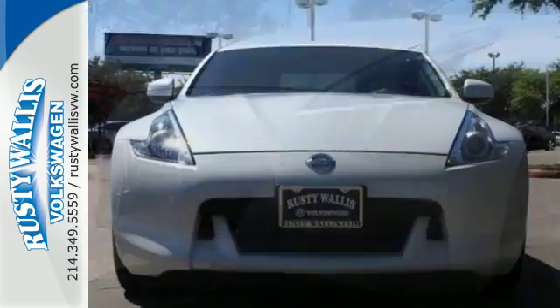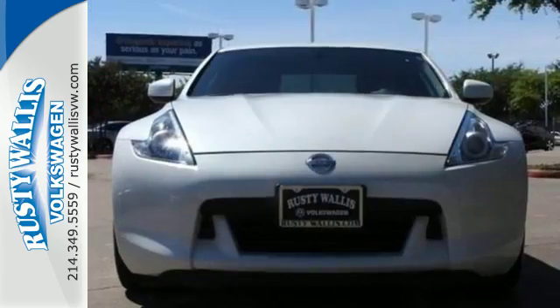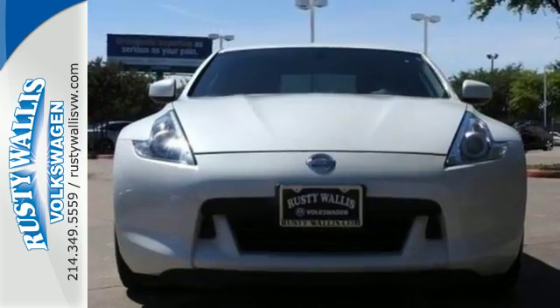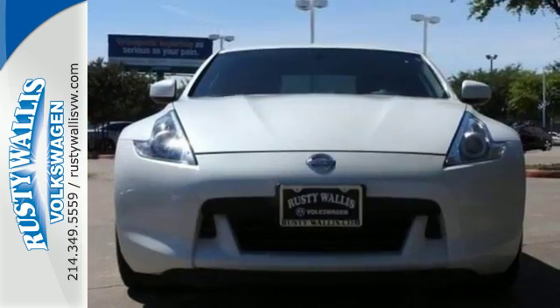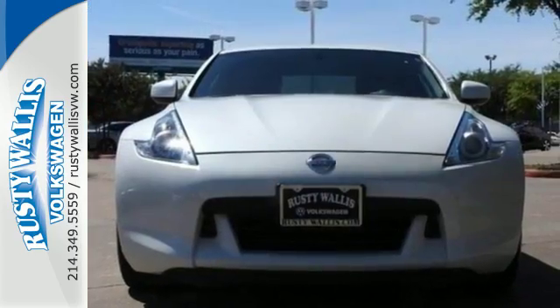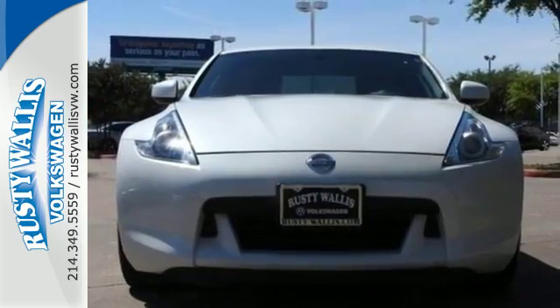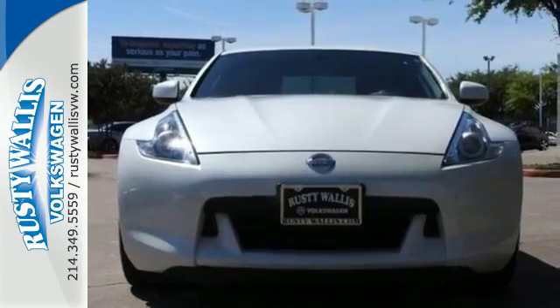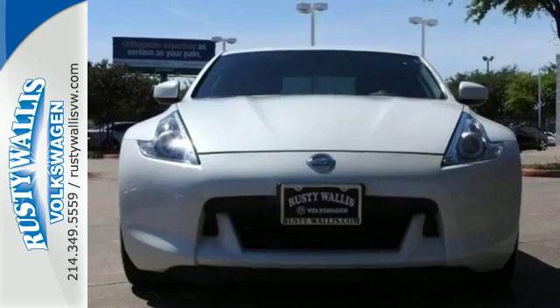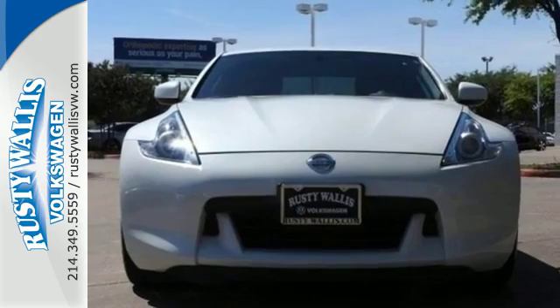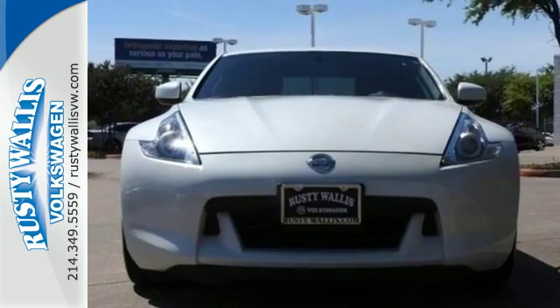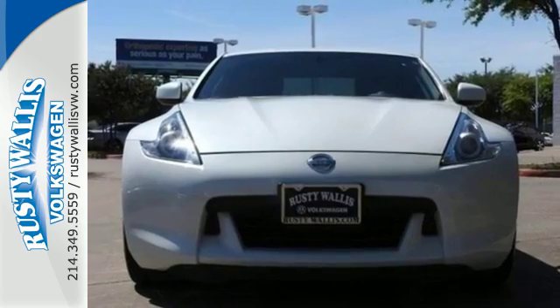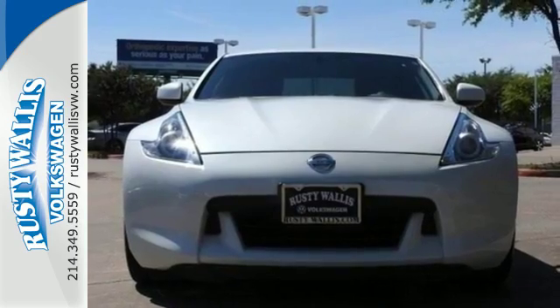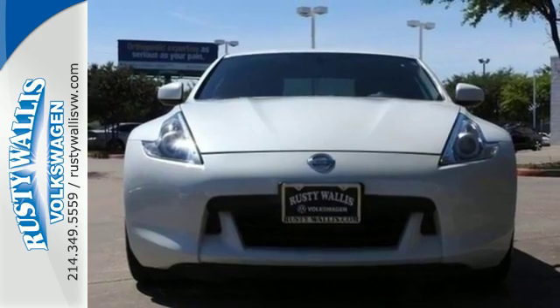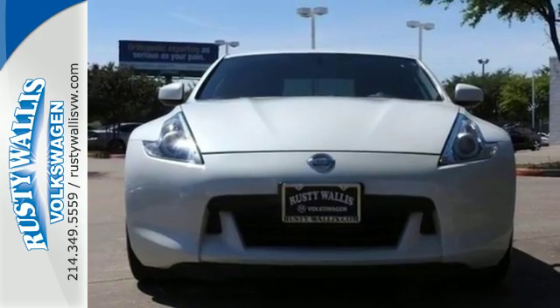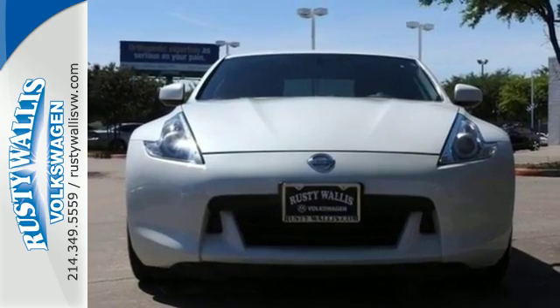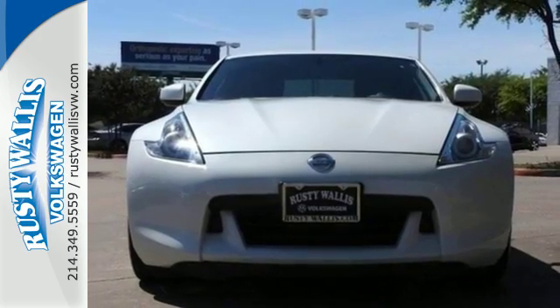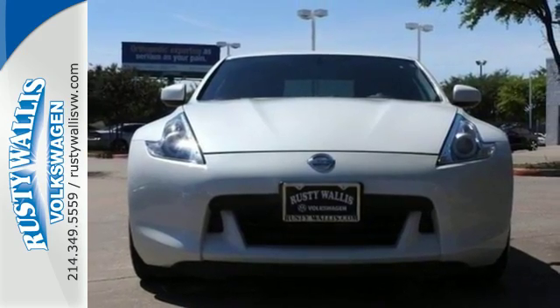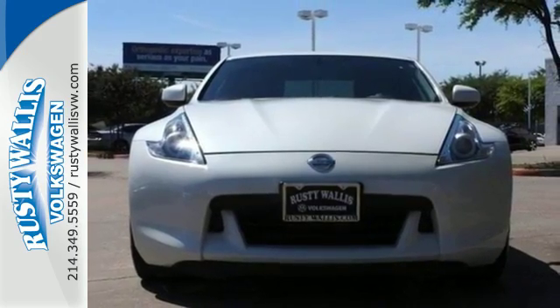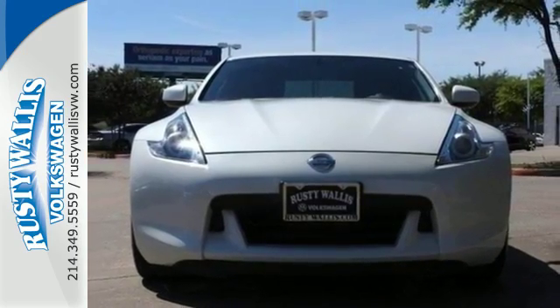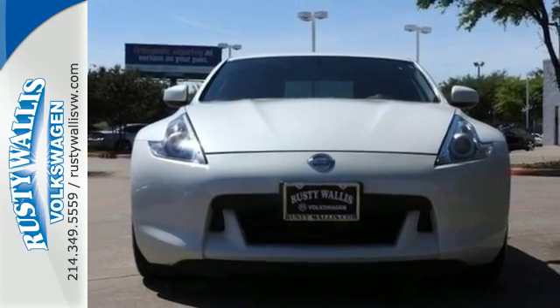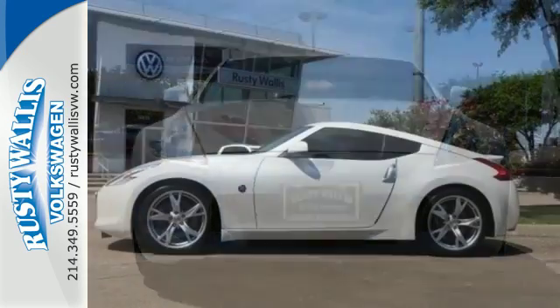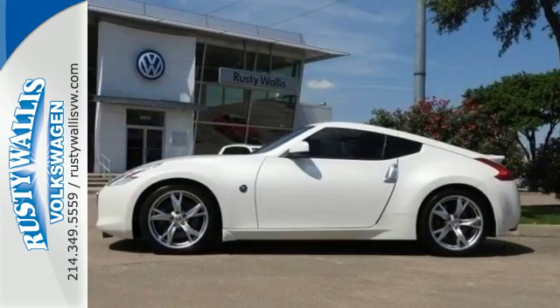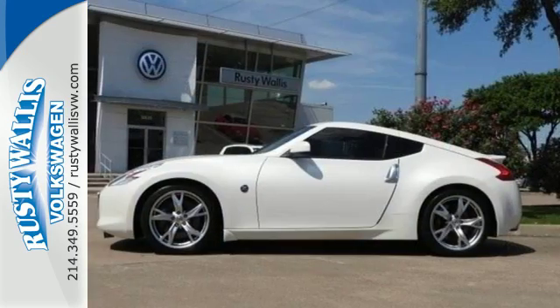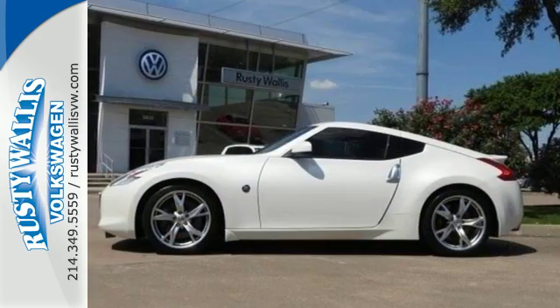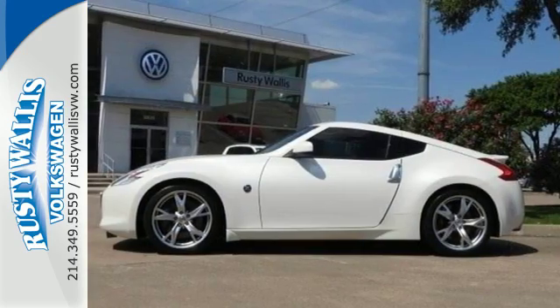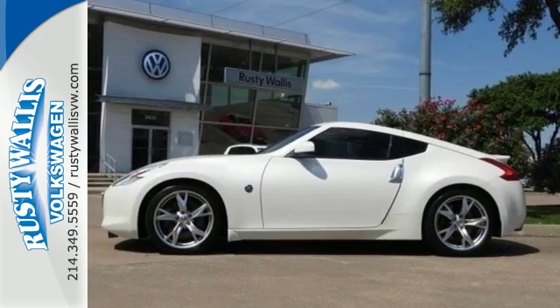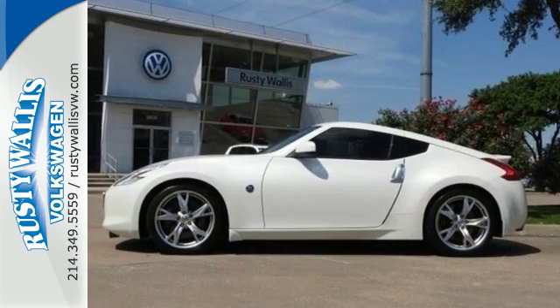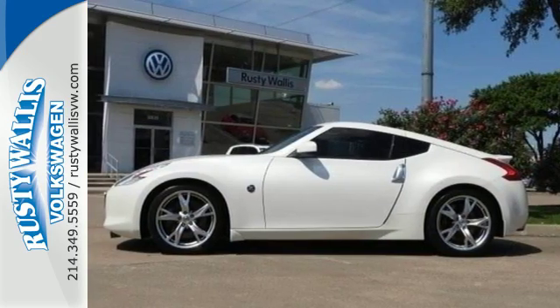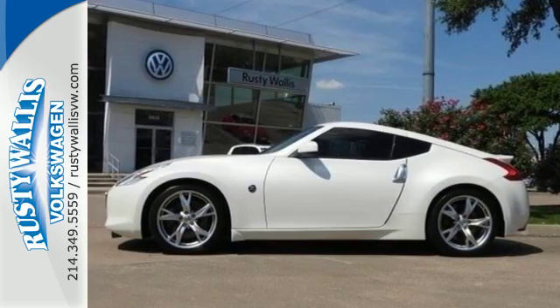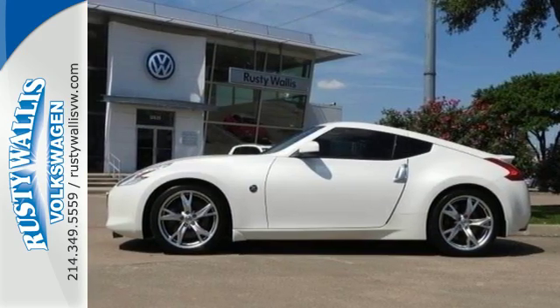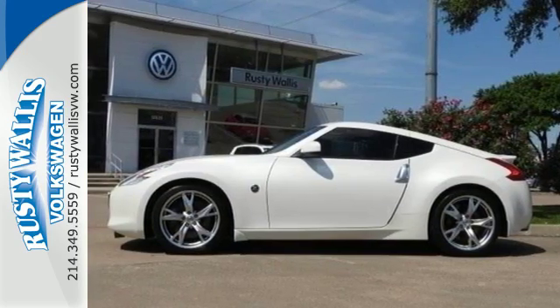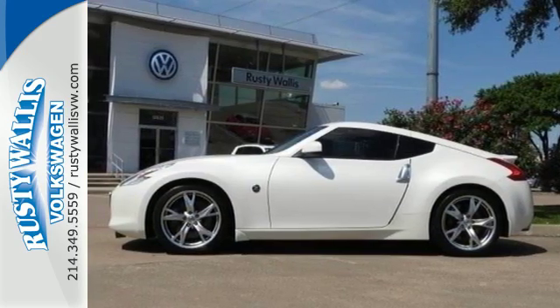With a long, proud heritage, the 370Z remains the quintessential Japanese sports car. Test drive it today.